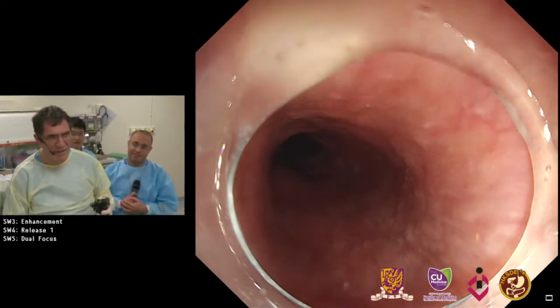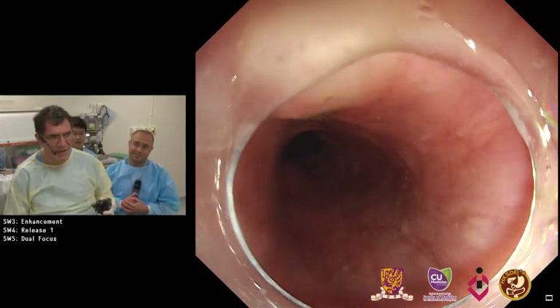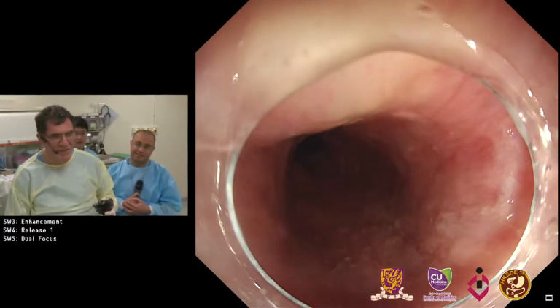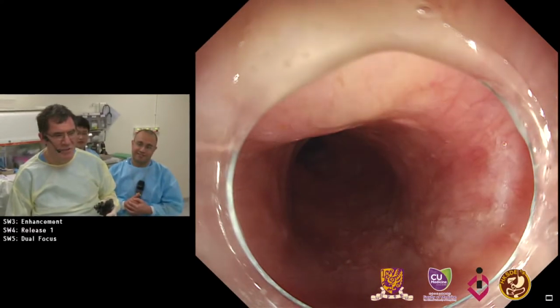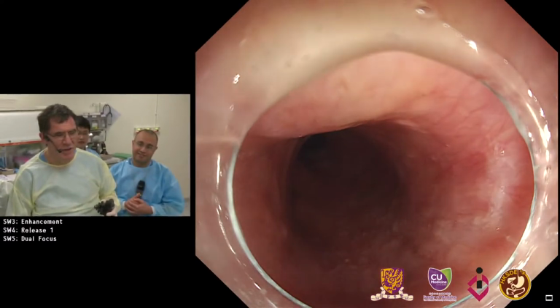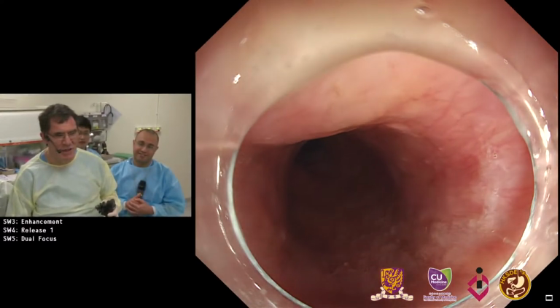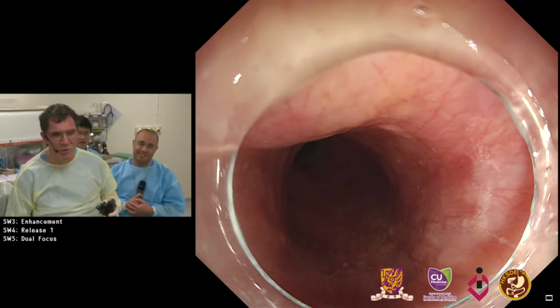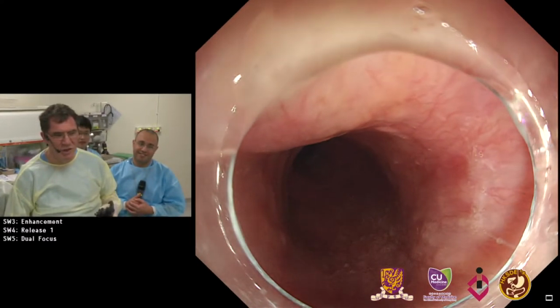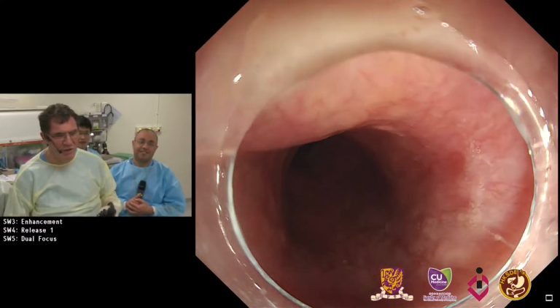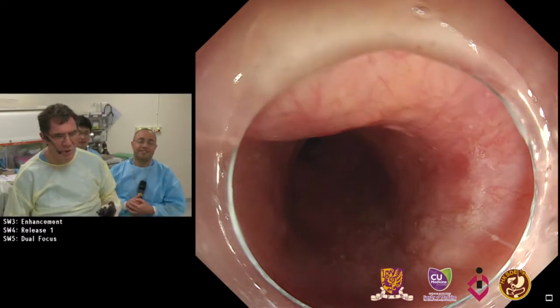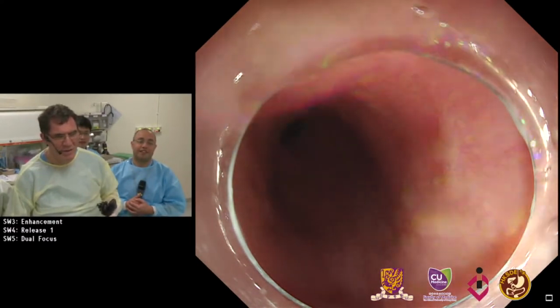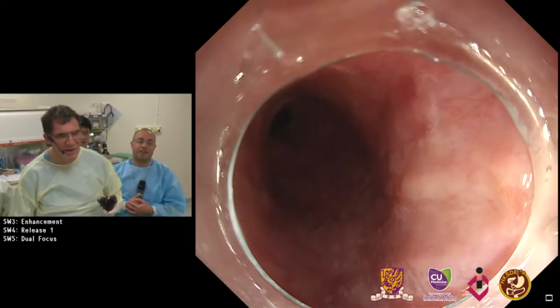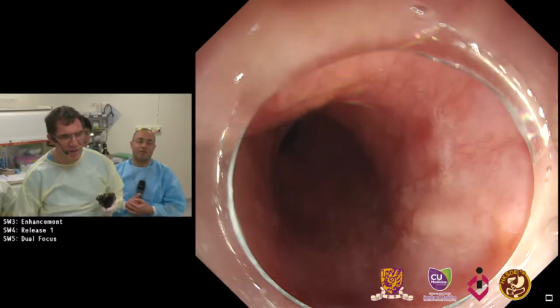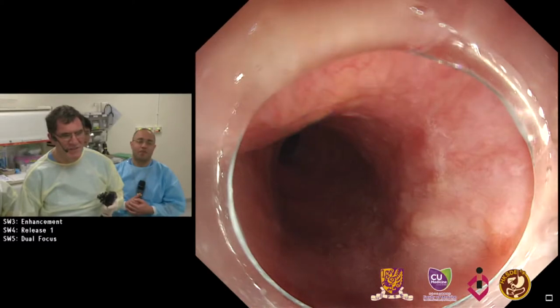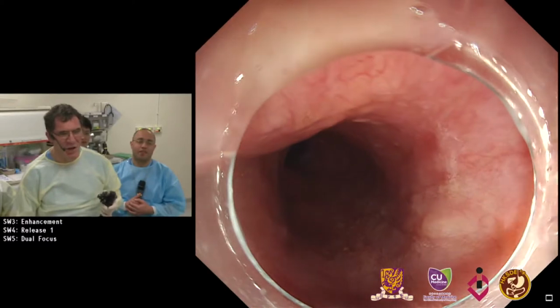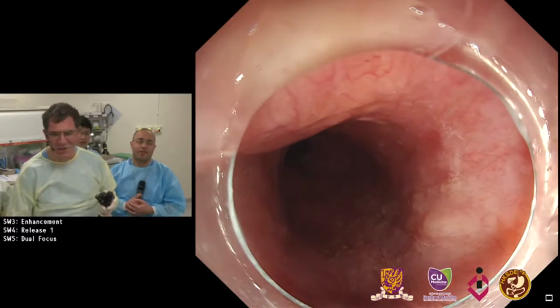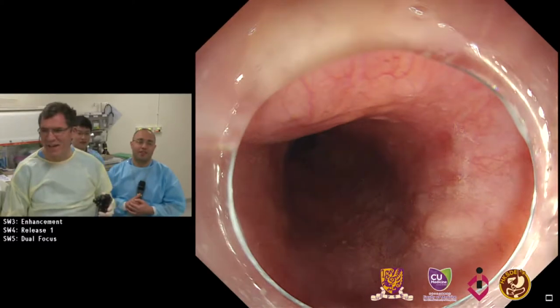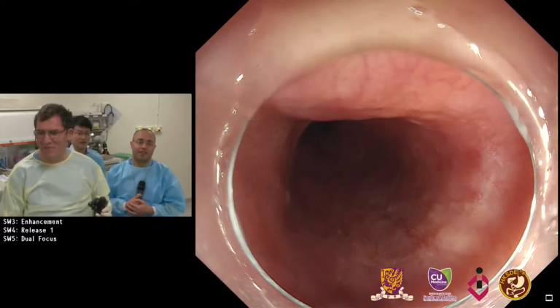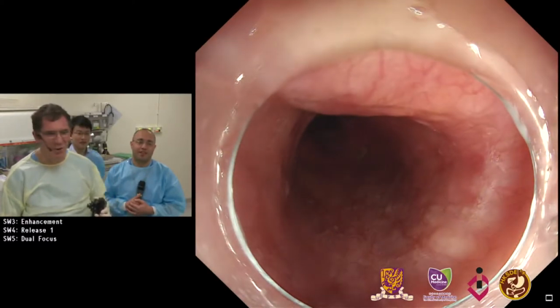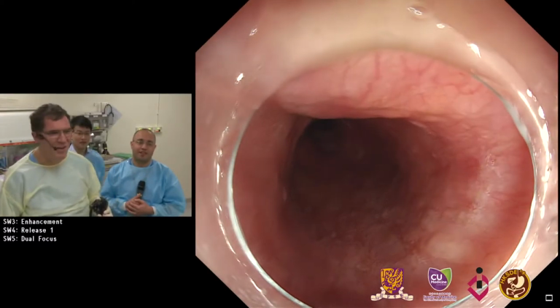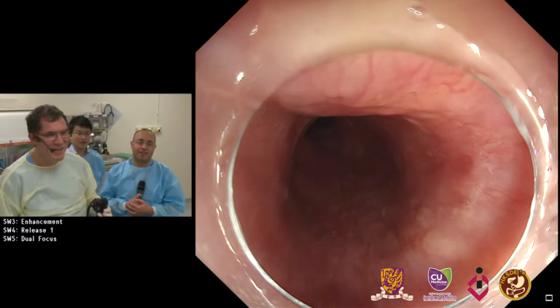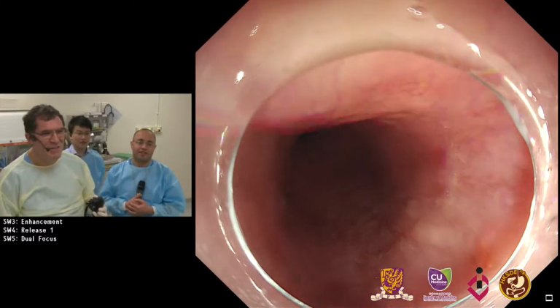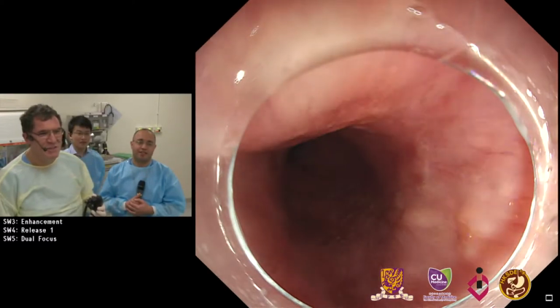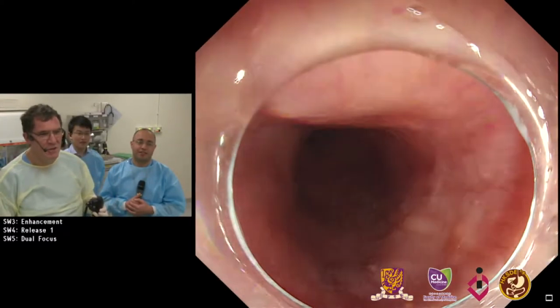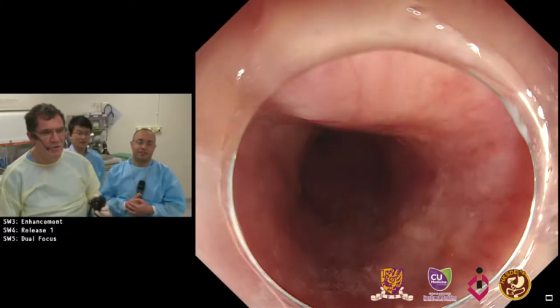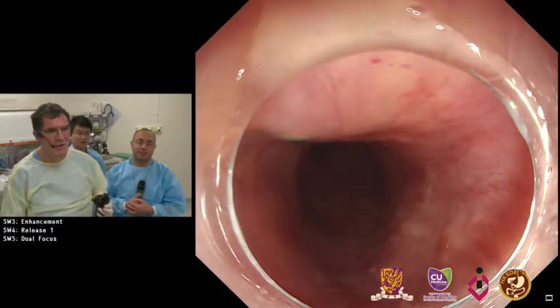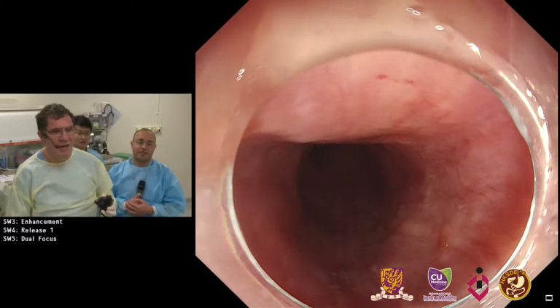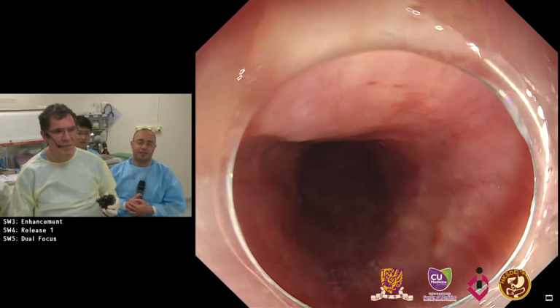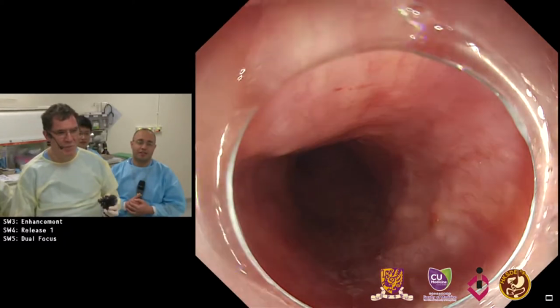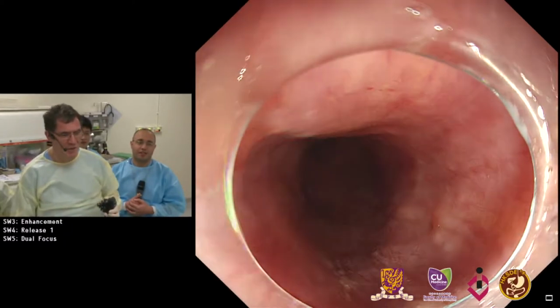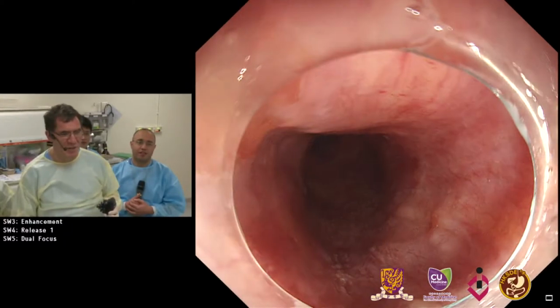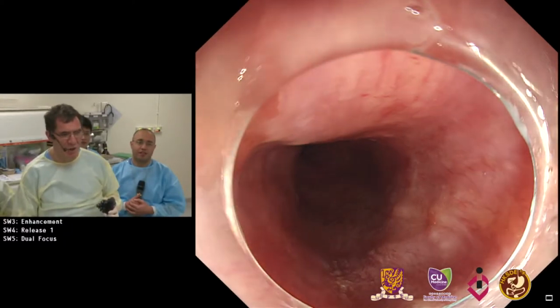This is really a huge diverticulum — I think this is the largest I've ever saw. We did quite a lot of these procedures.